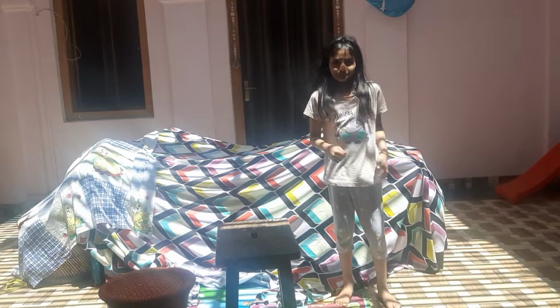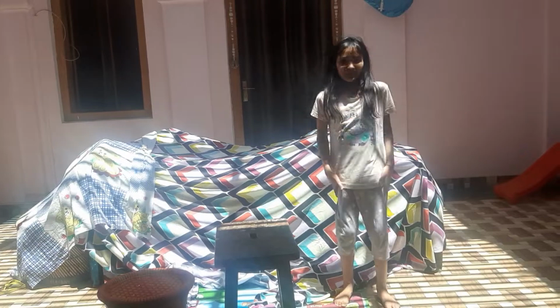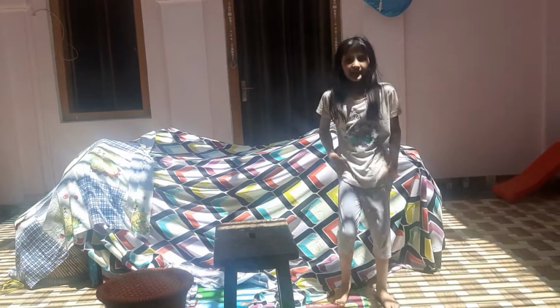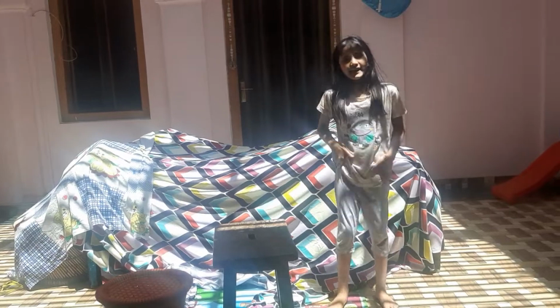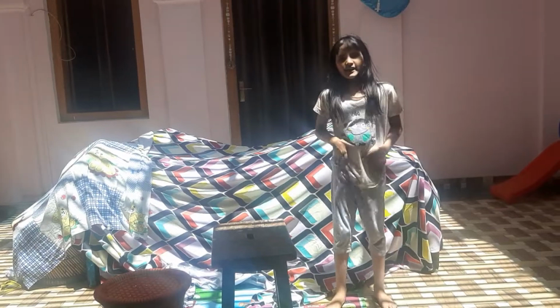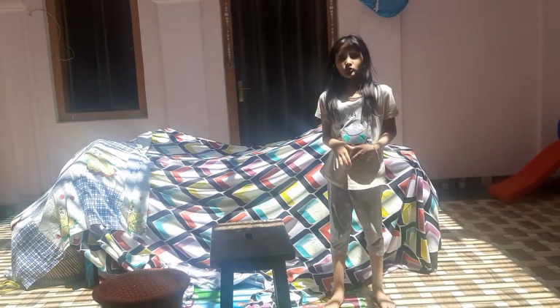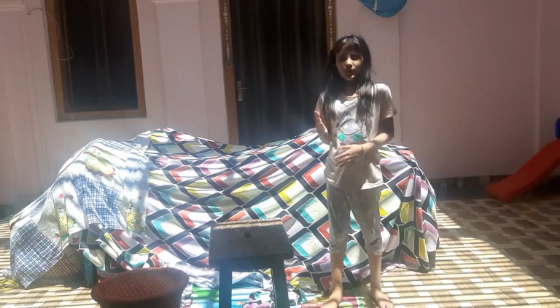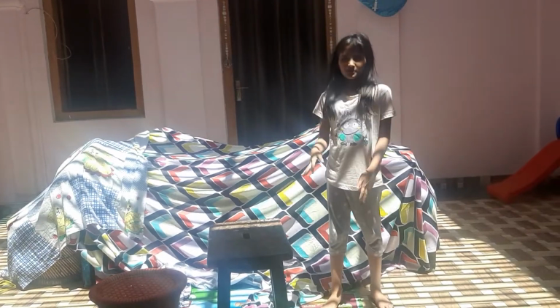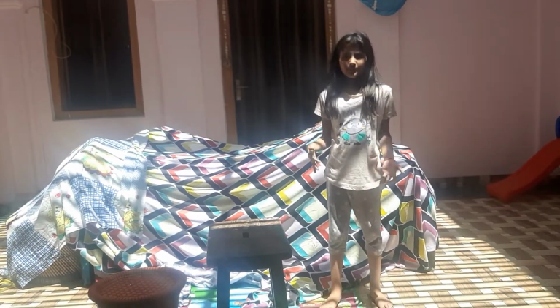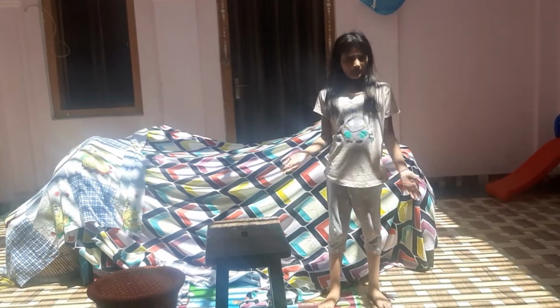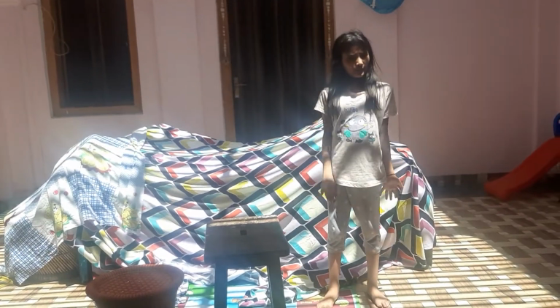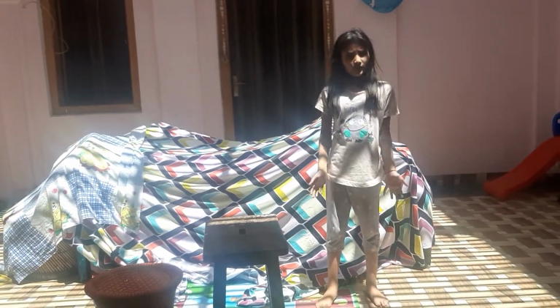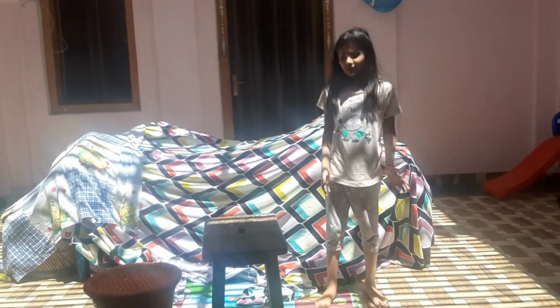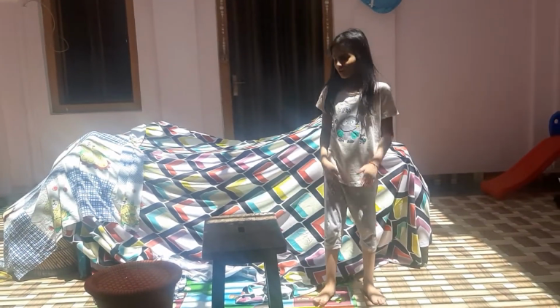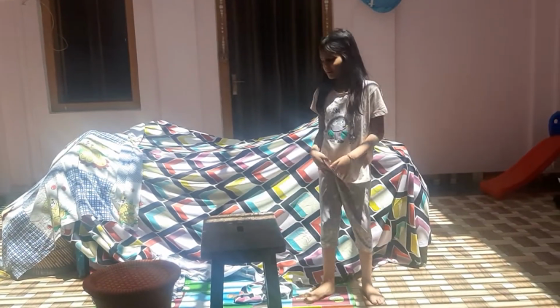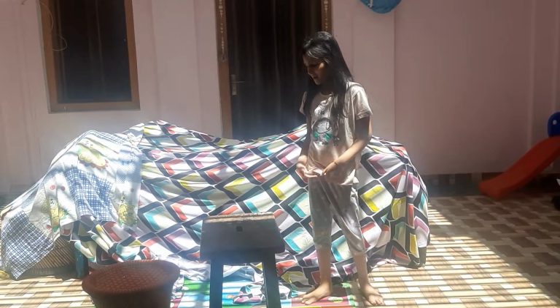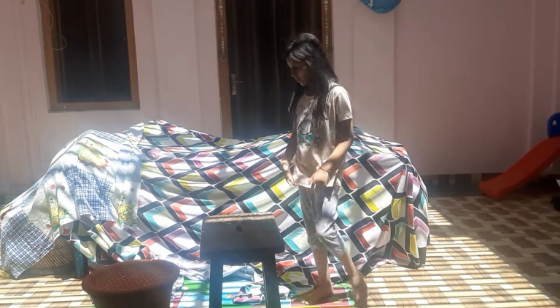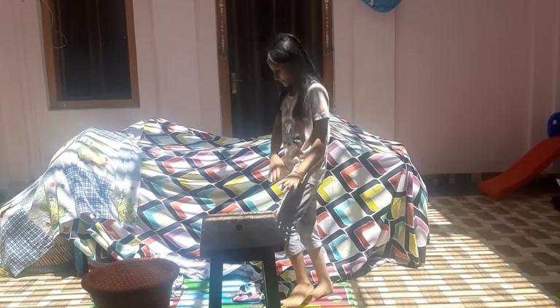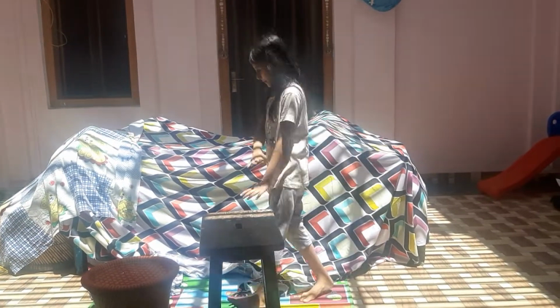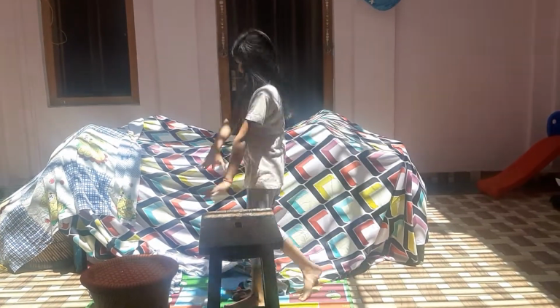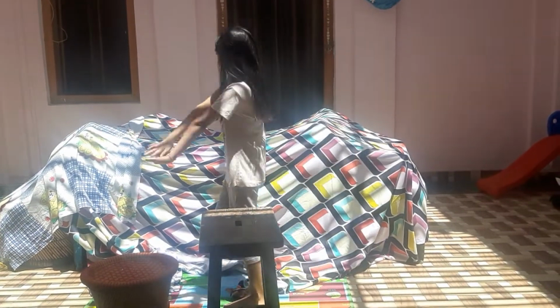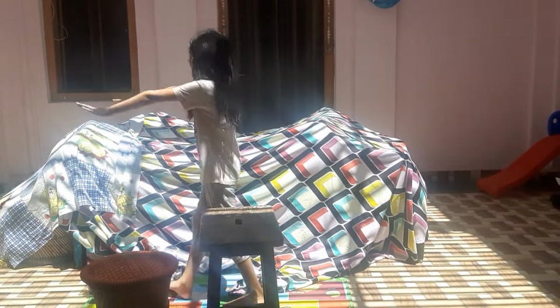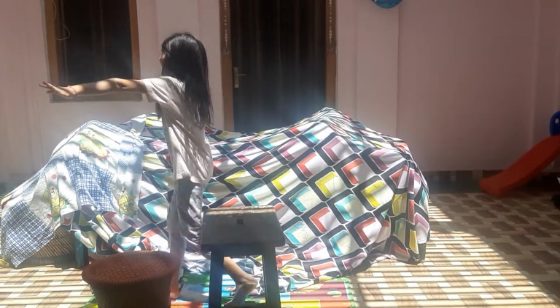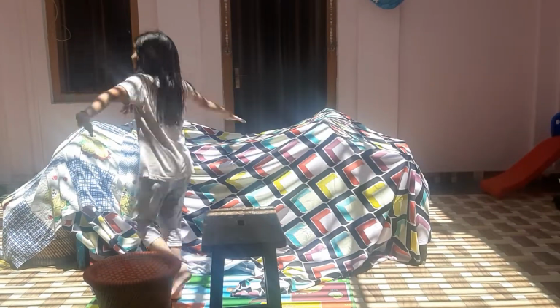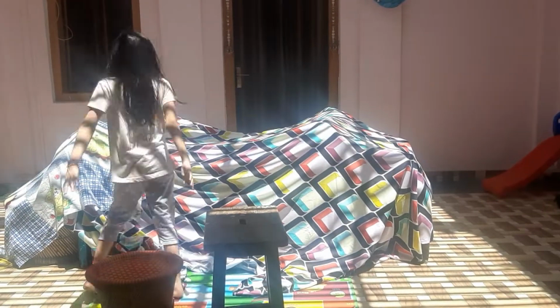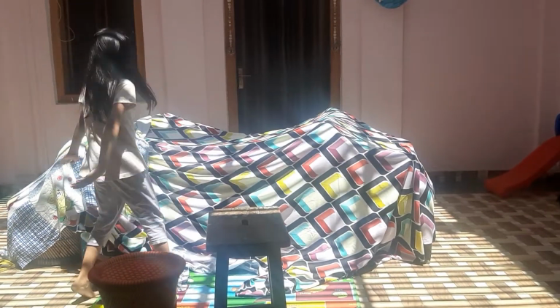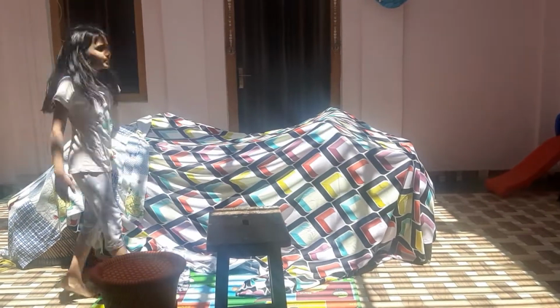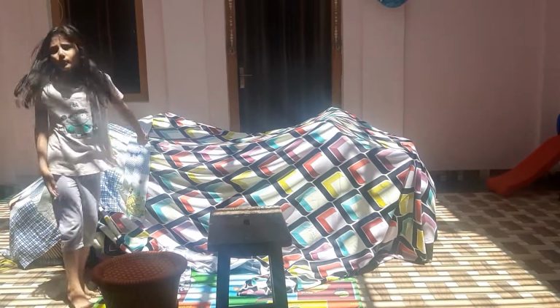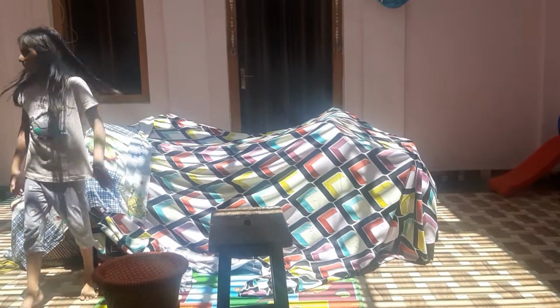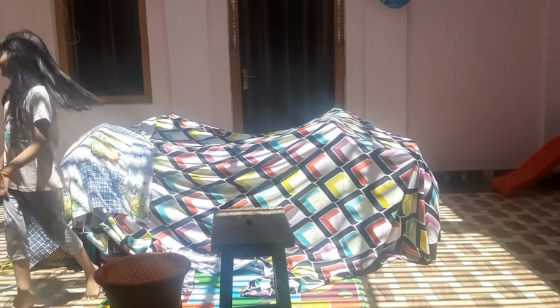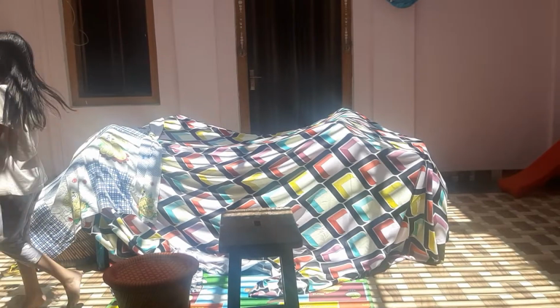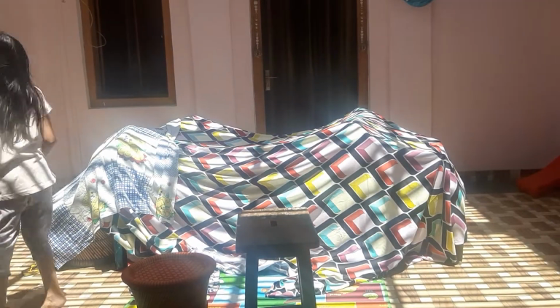Hey guys, so I am making a video. I am making a beautiful, fancy tent house.